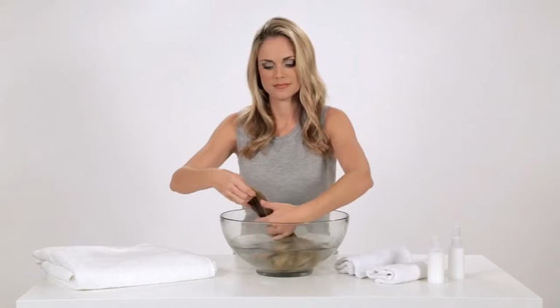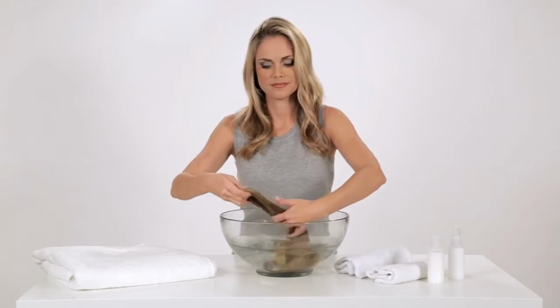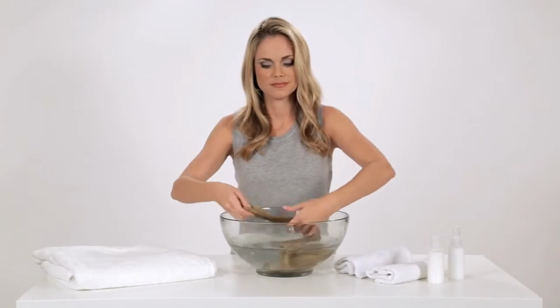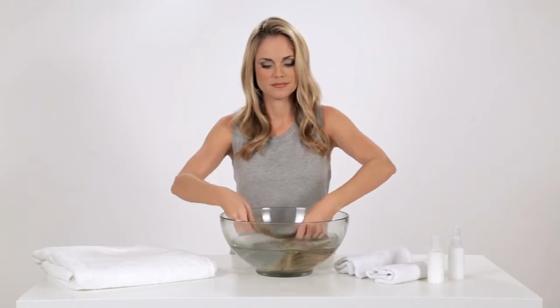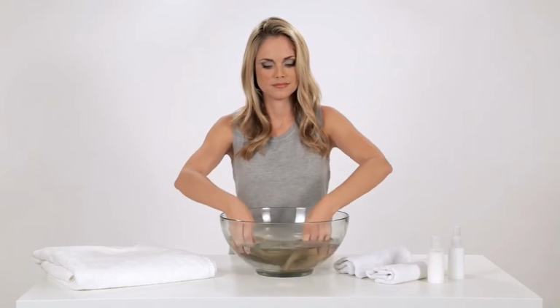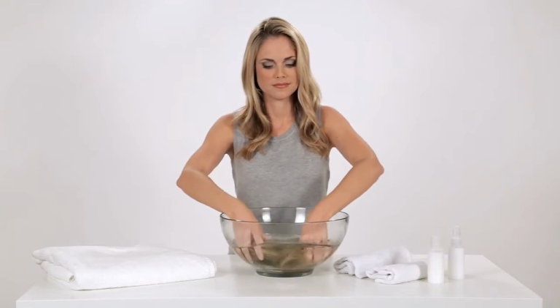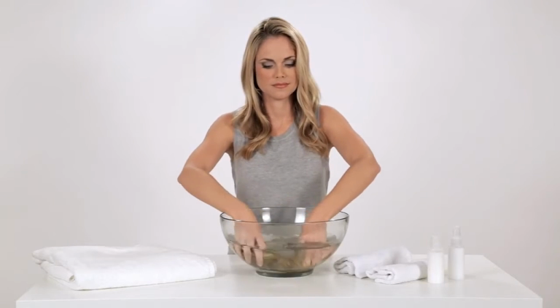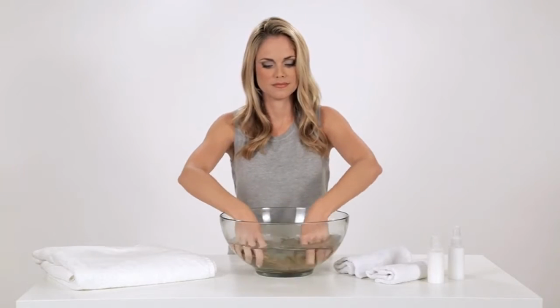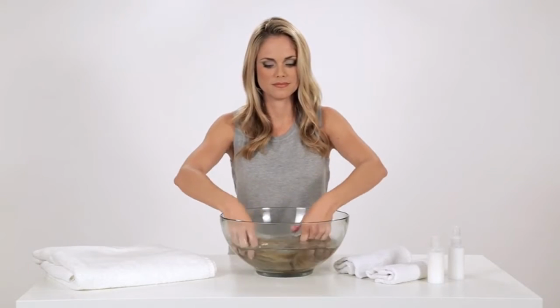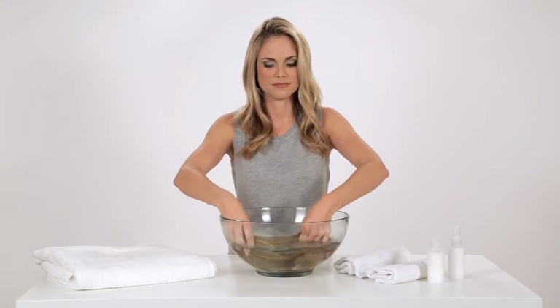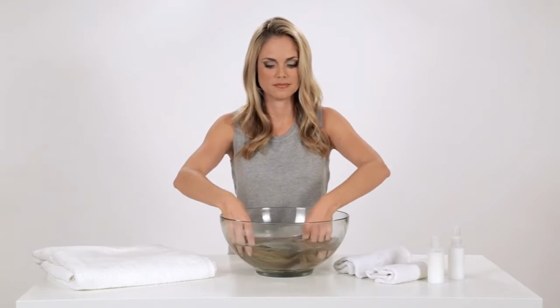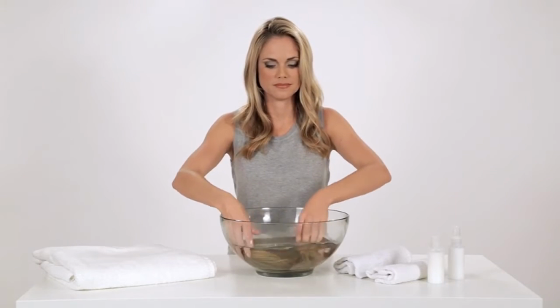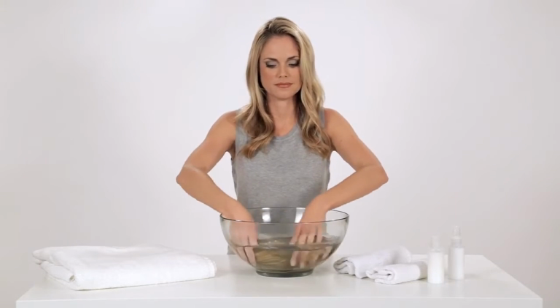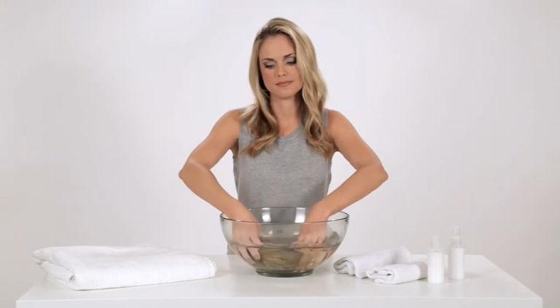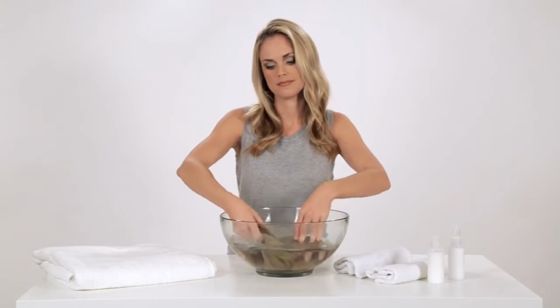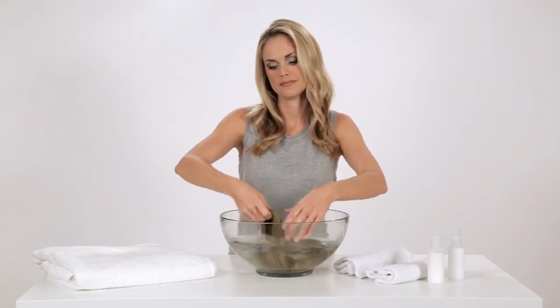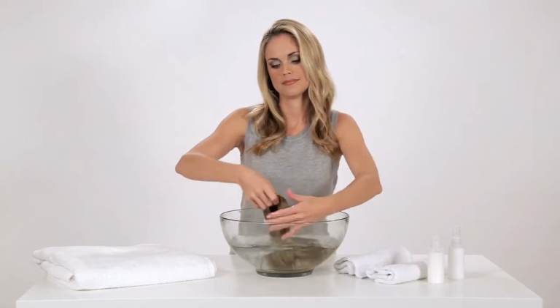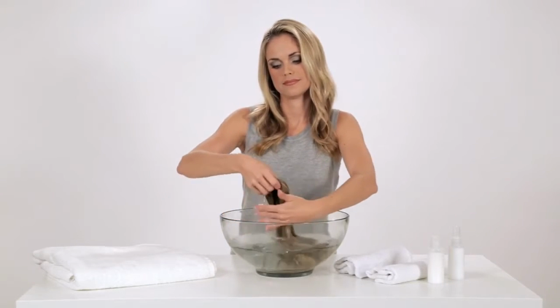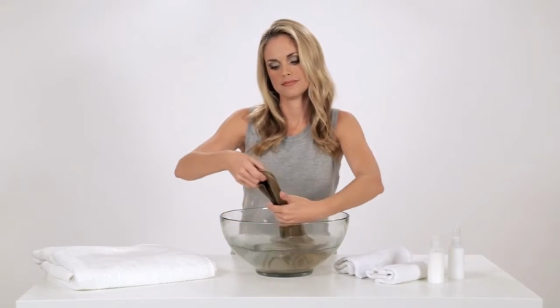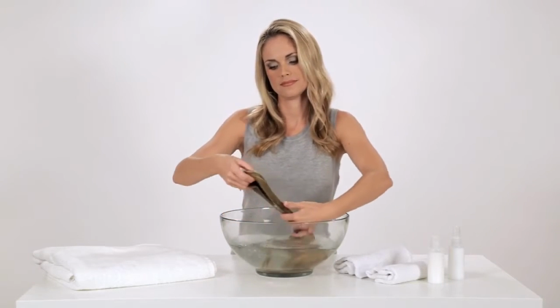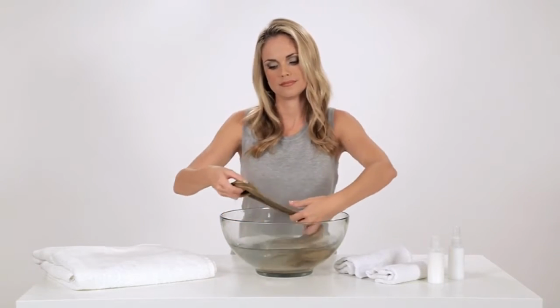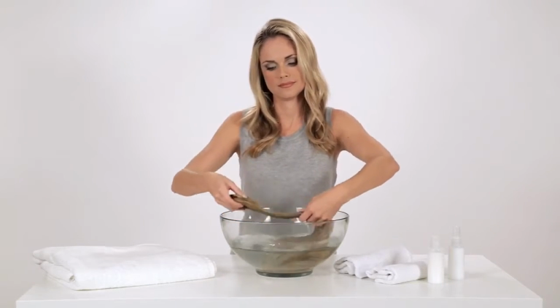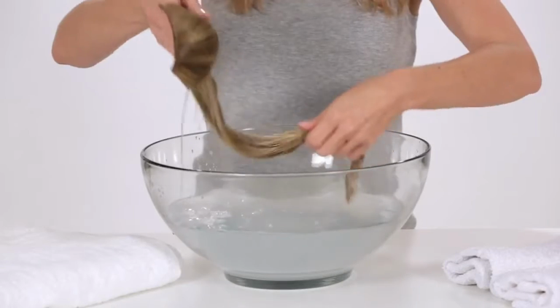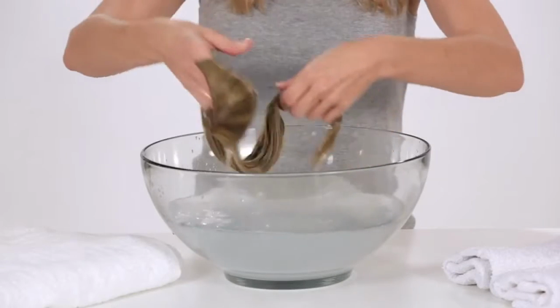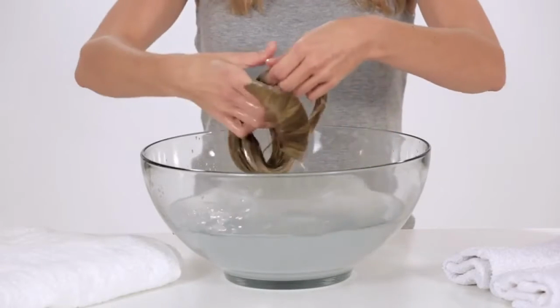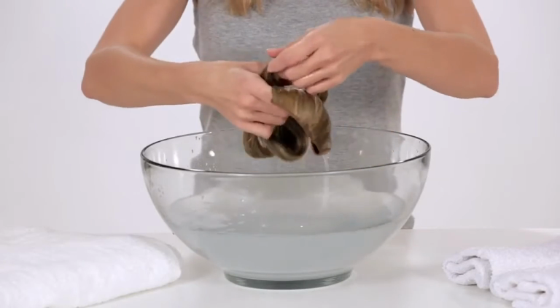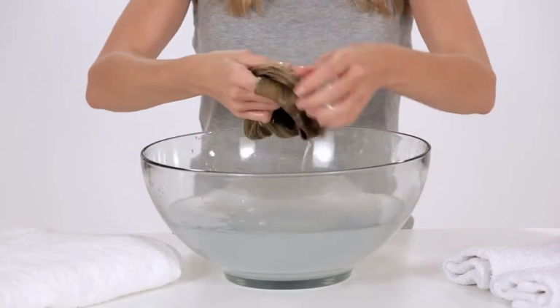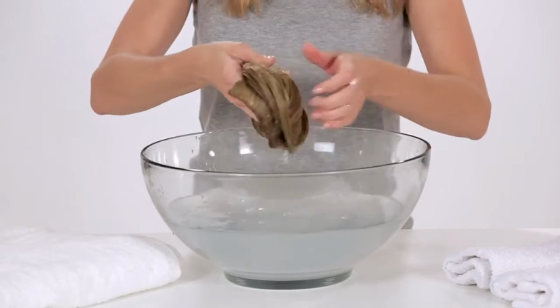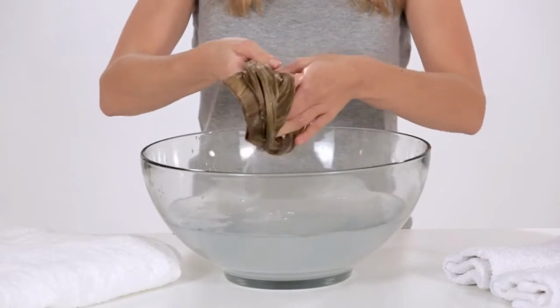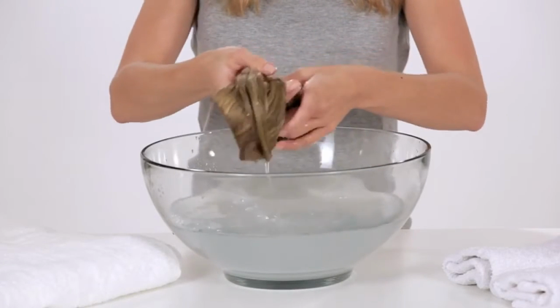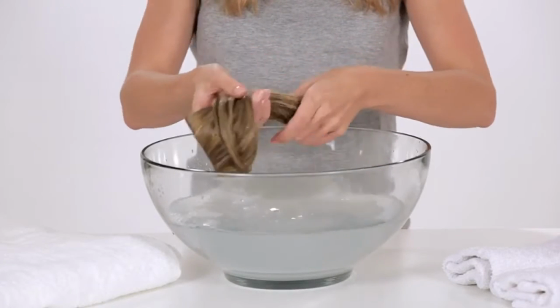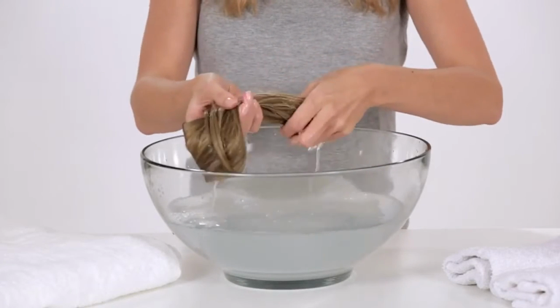Rinse thoroughly in cool water. It's important to rinse well, otherwise the fibers may start to look dull.